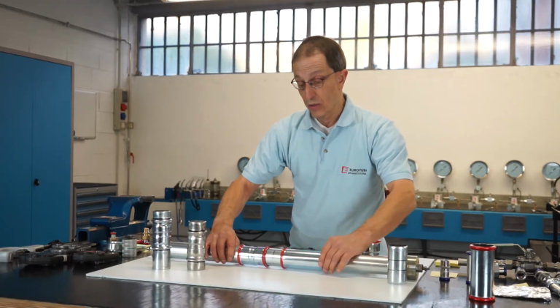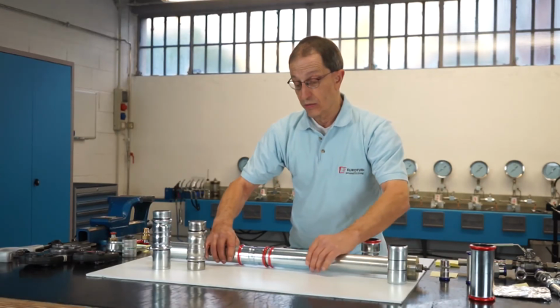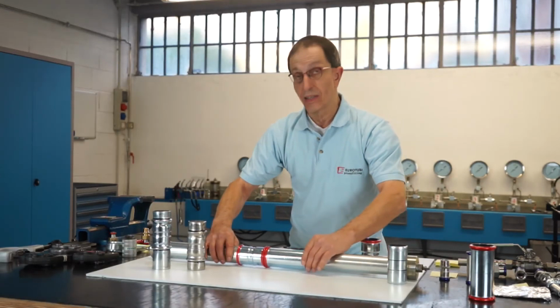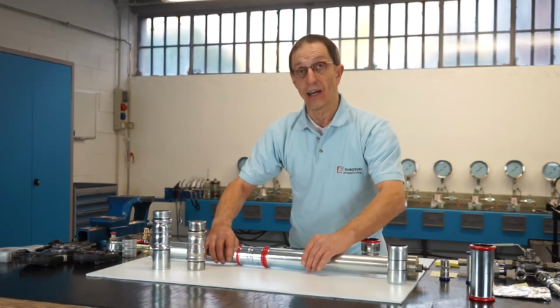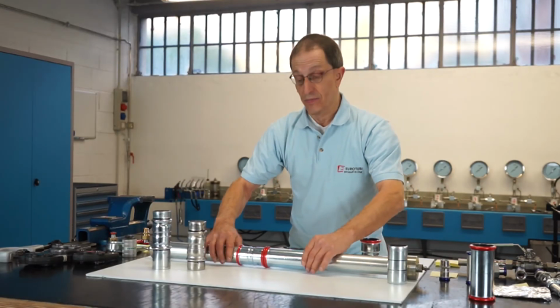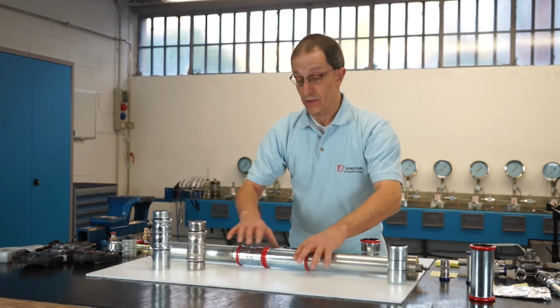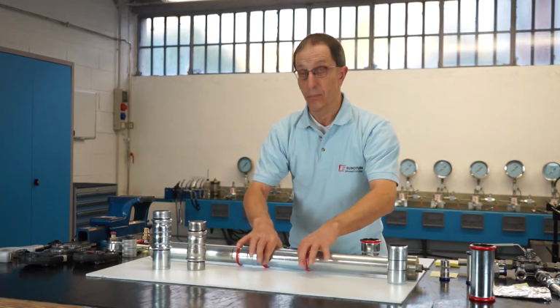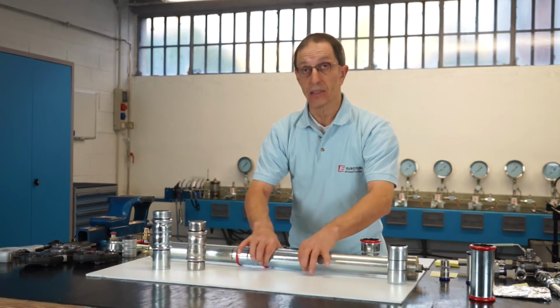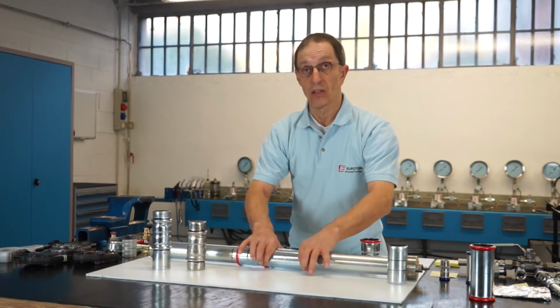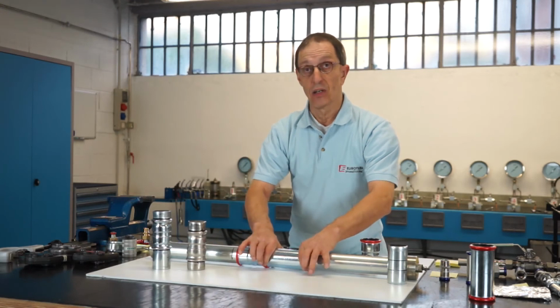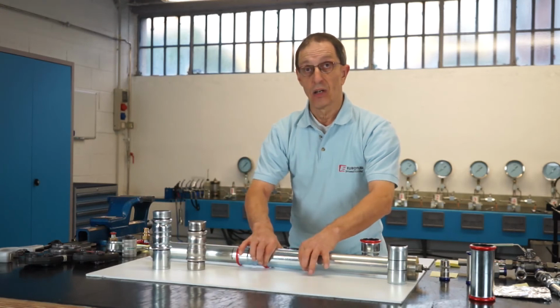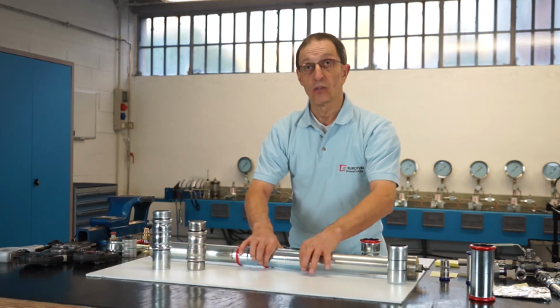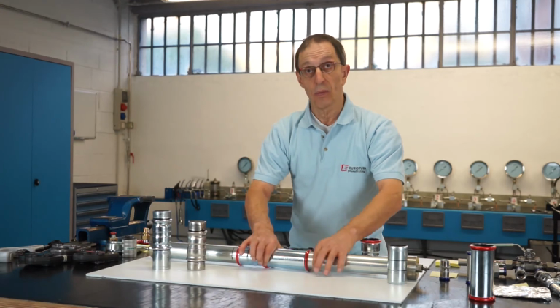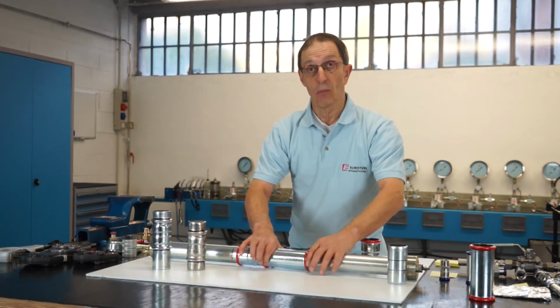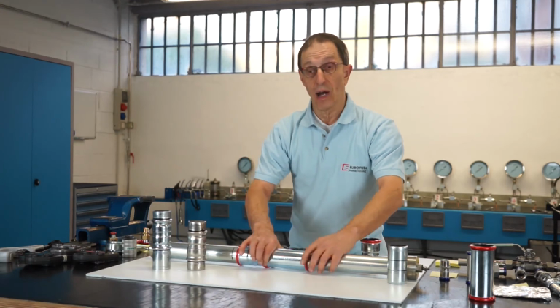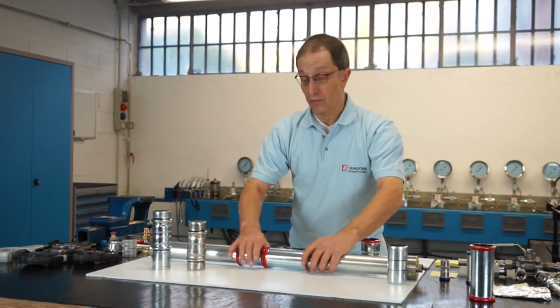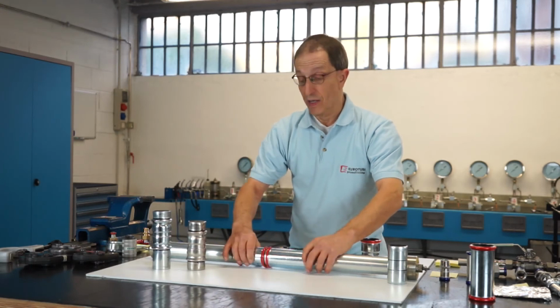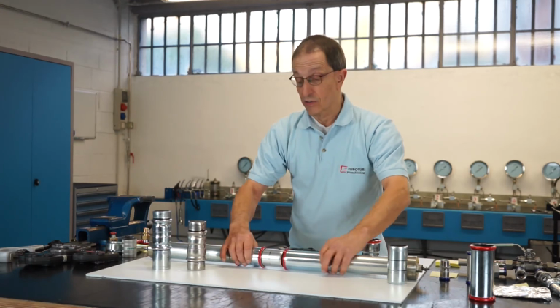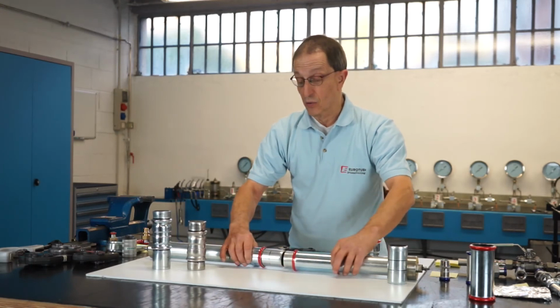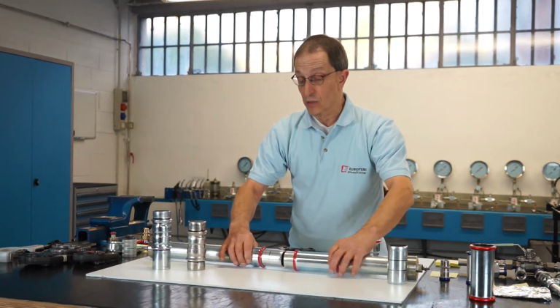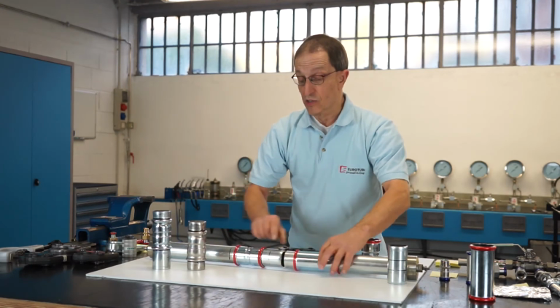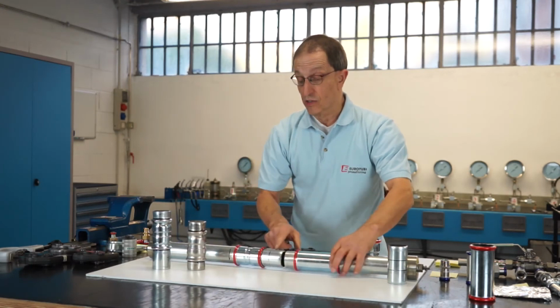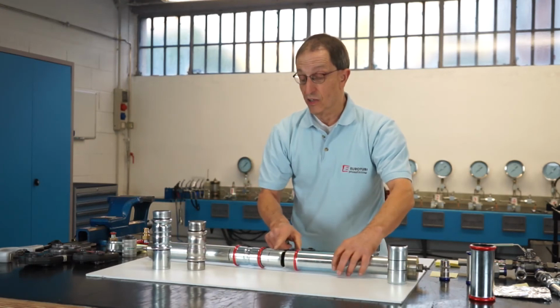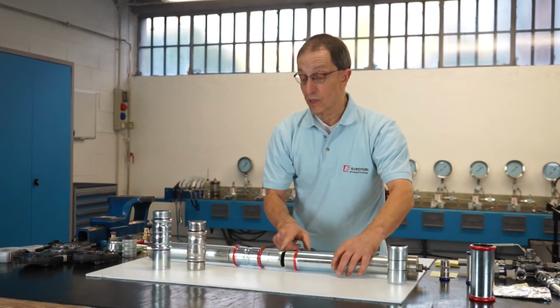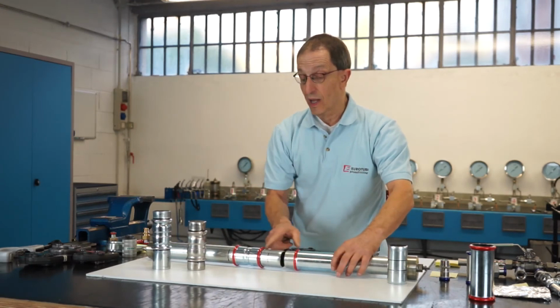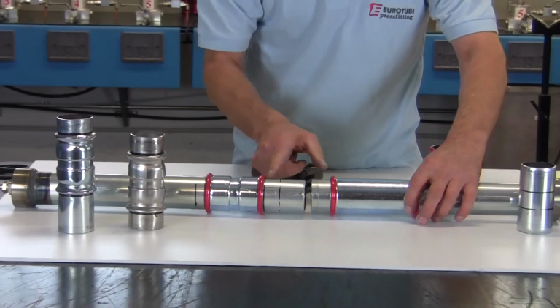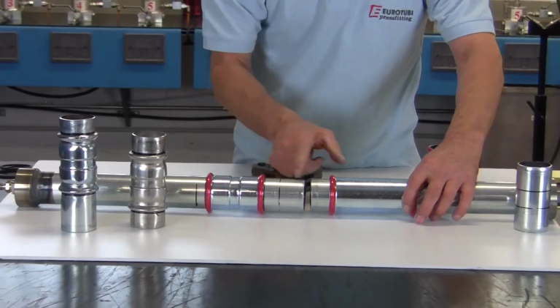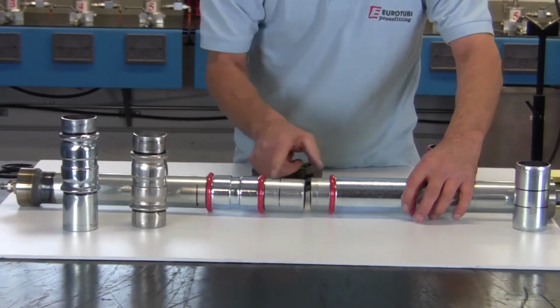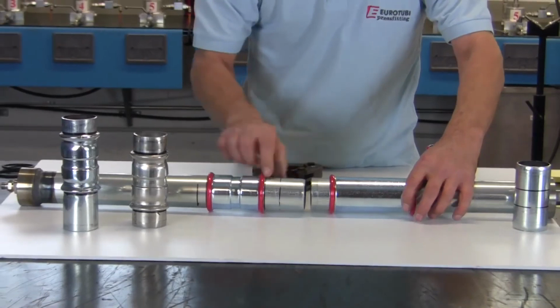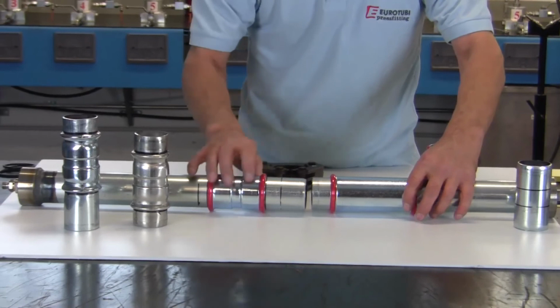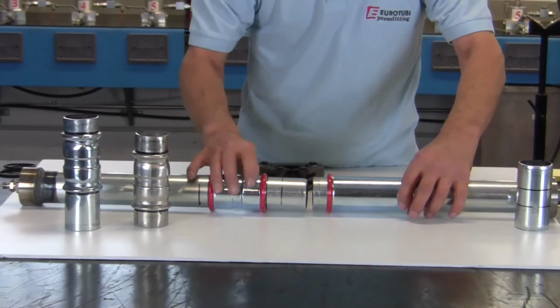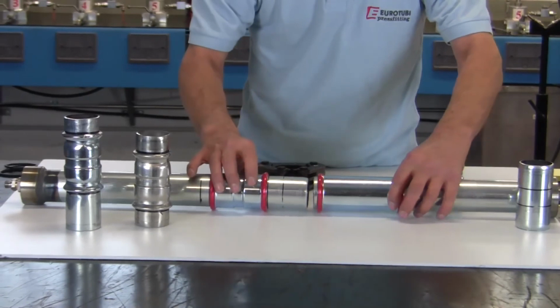It's very important to always maintain the minimum pressing distance between two fittings.